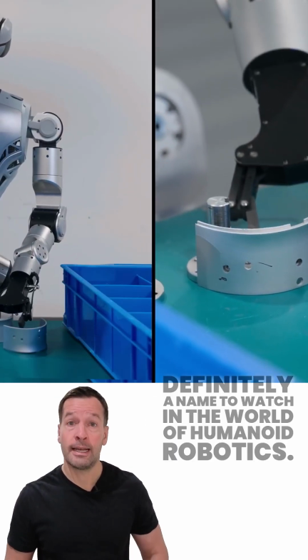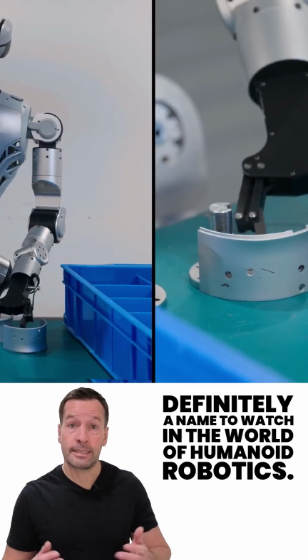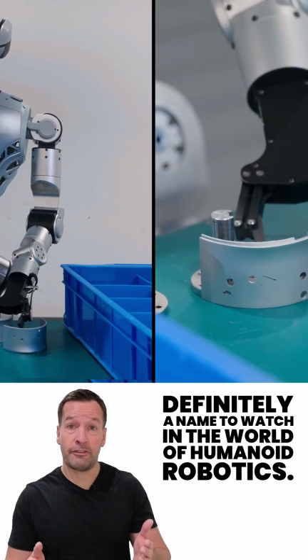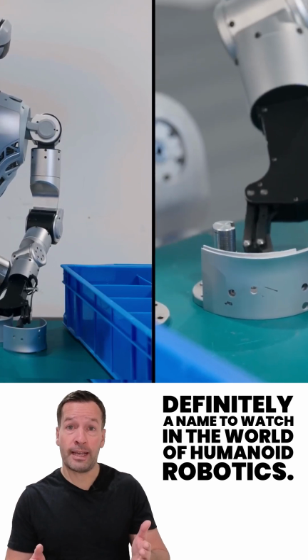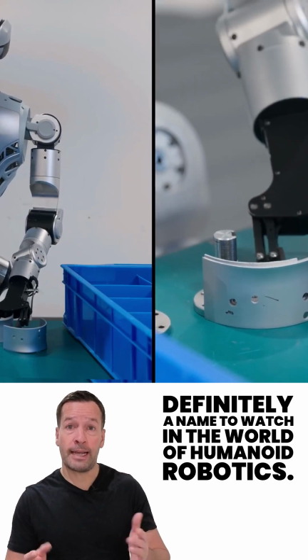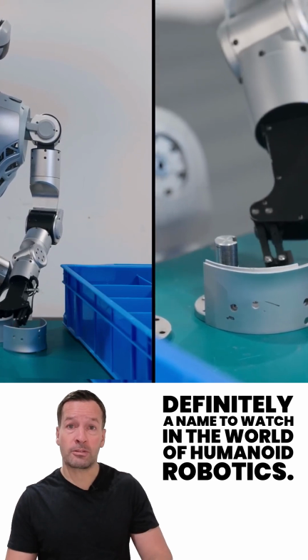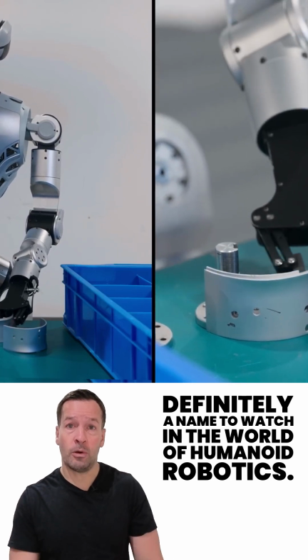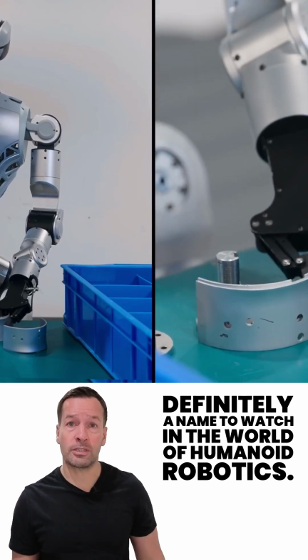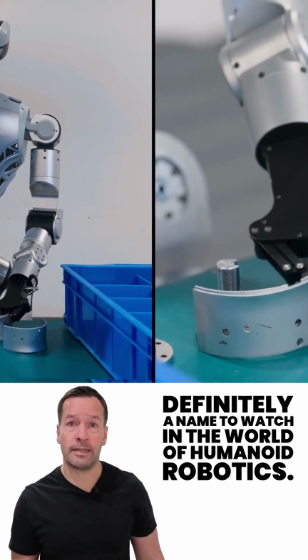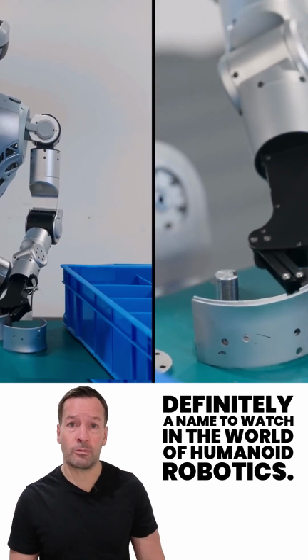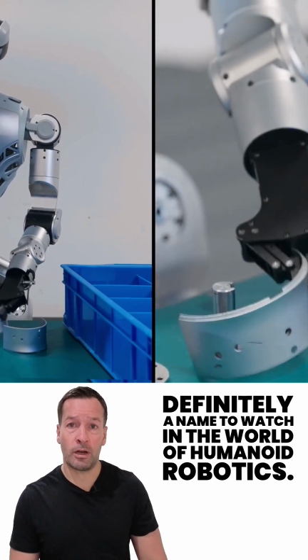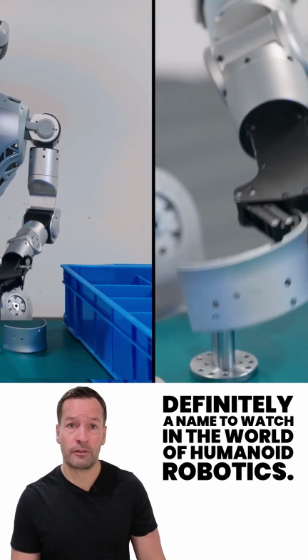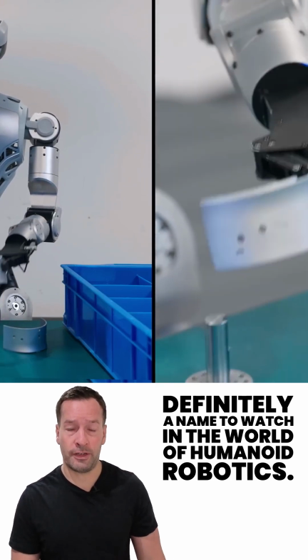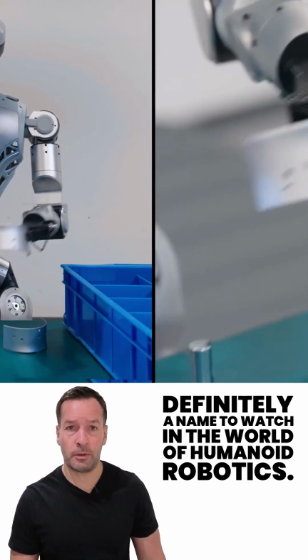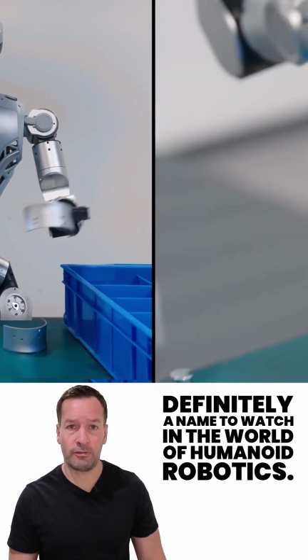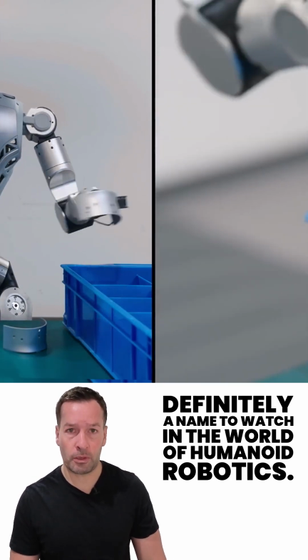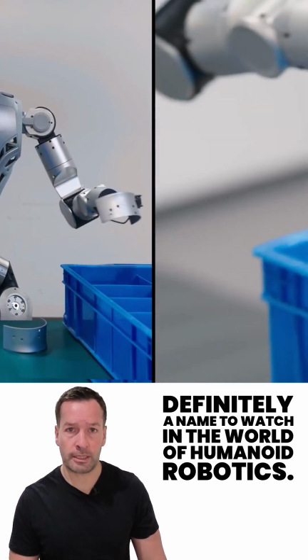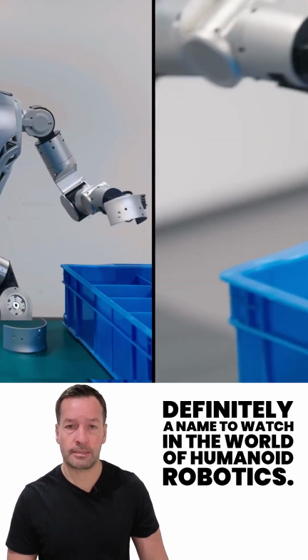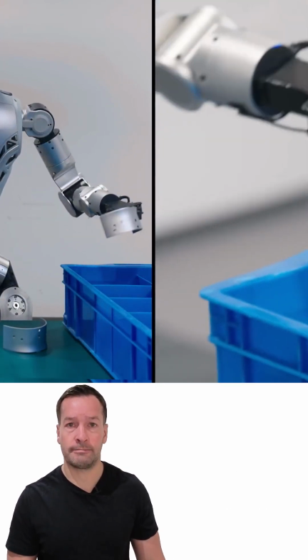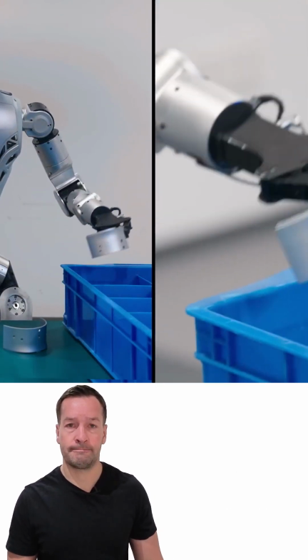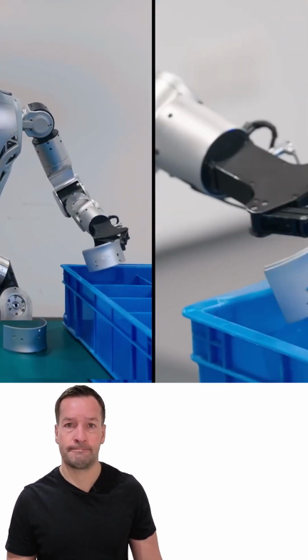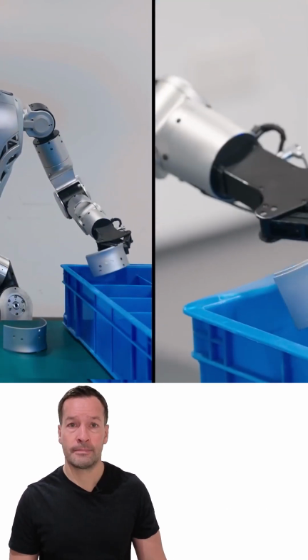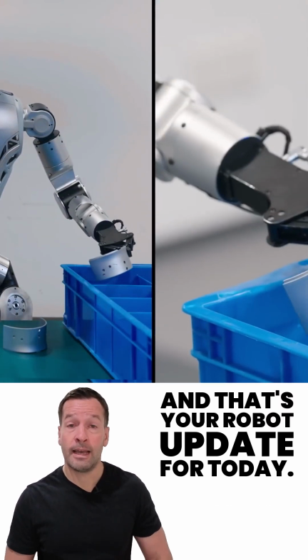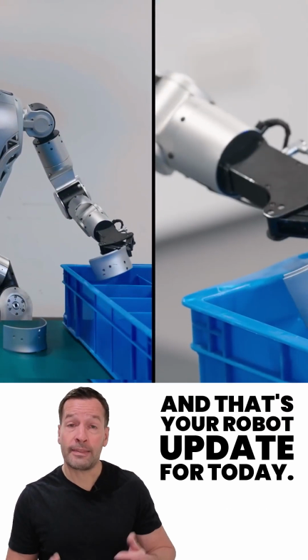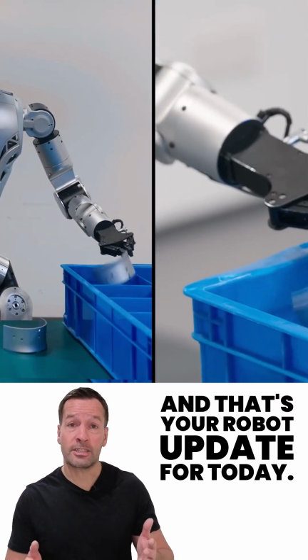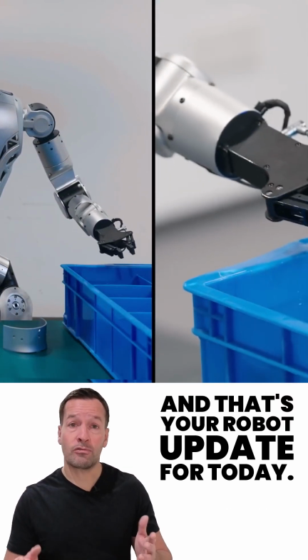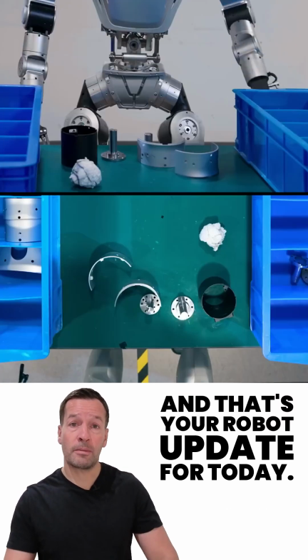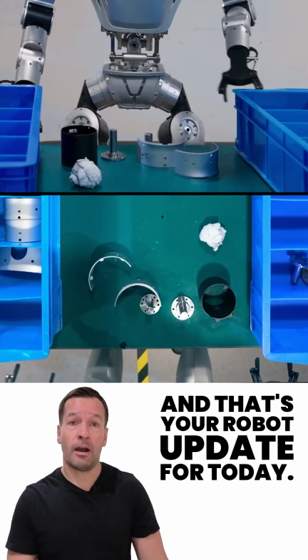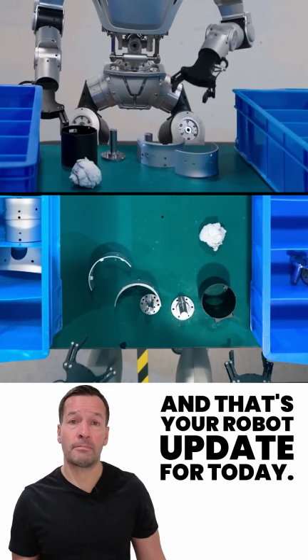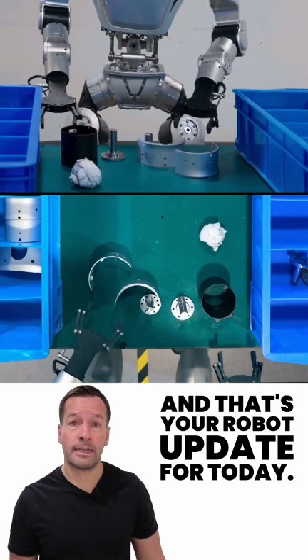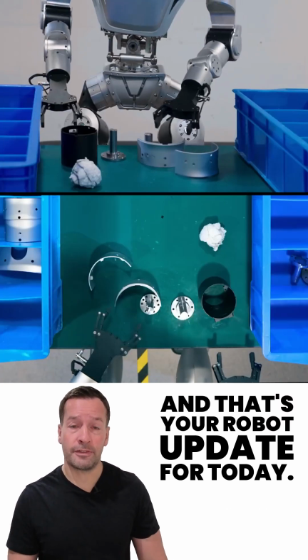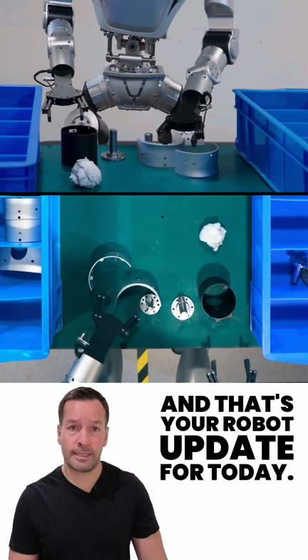Definitely a name to watch in the world of humanoid robotics. And that's your robot update for today.